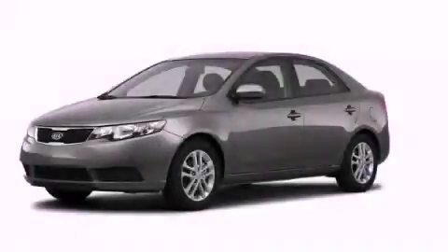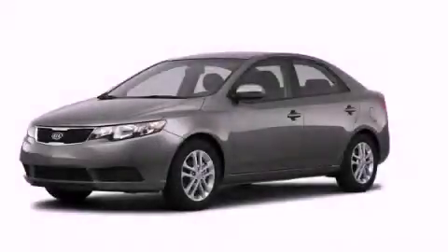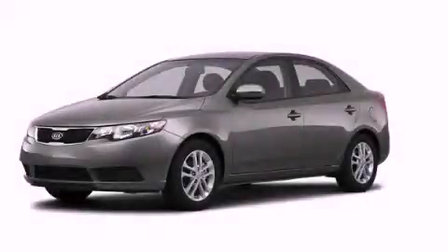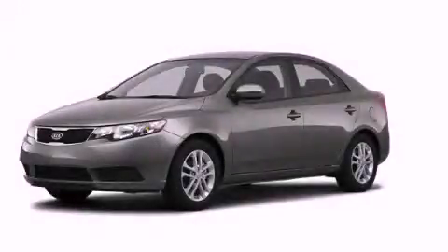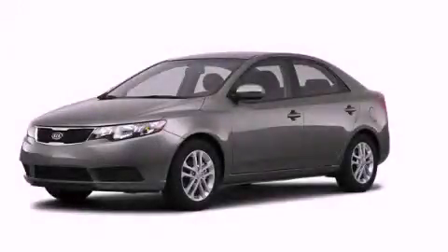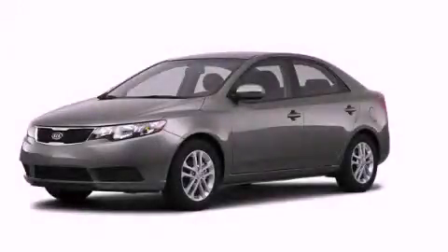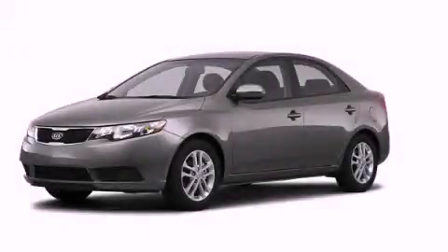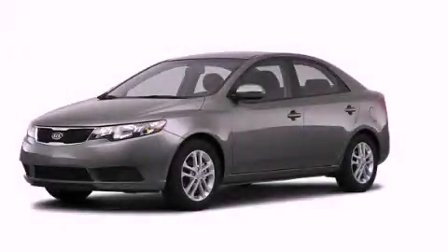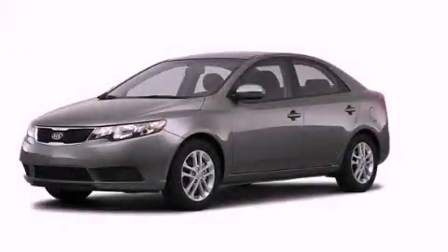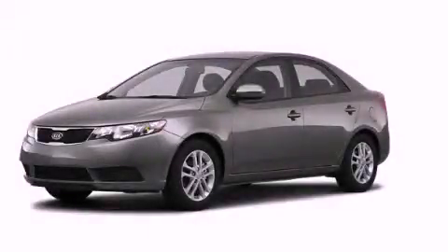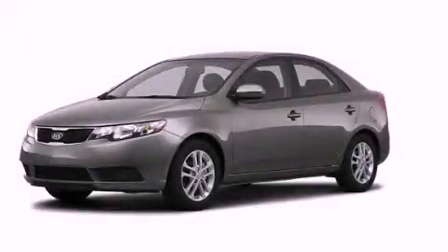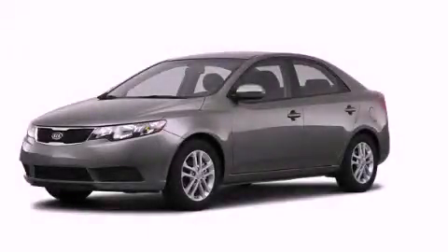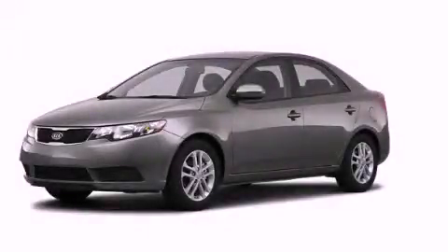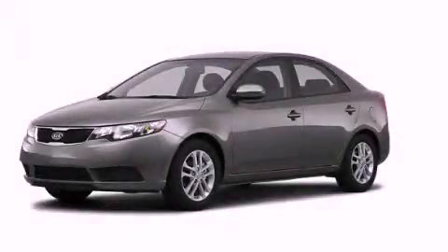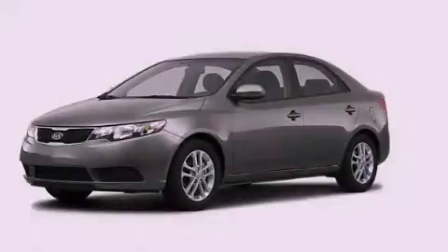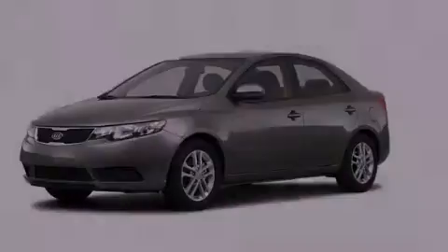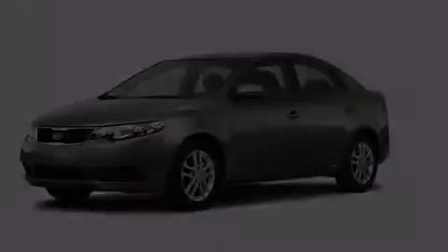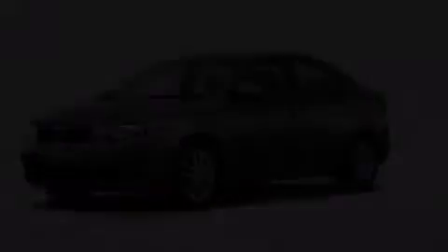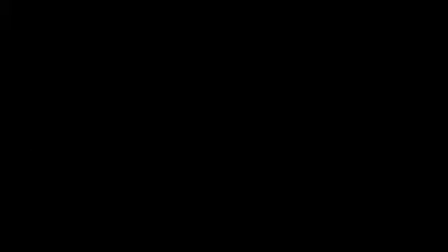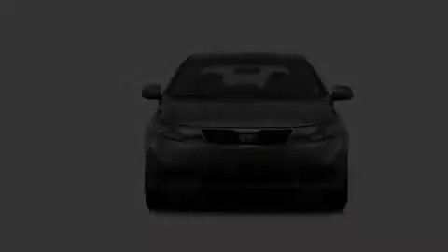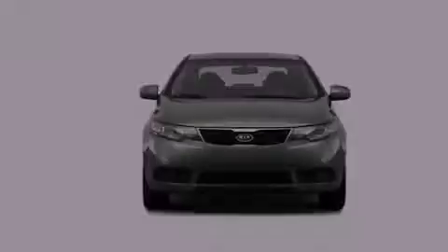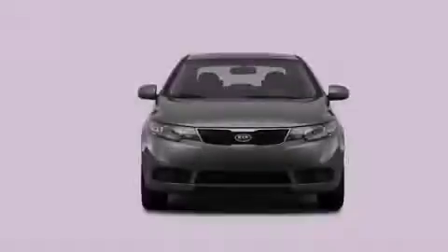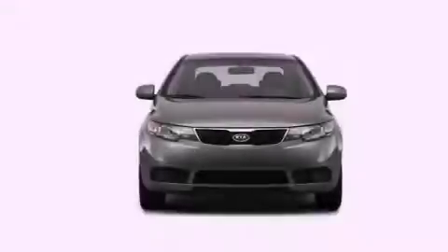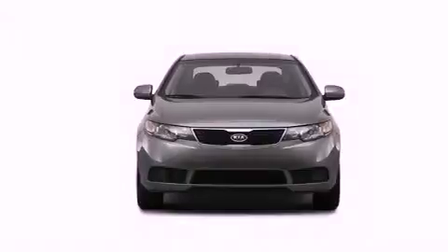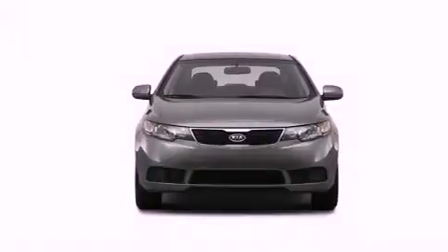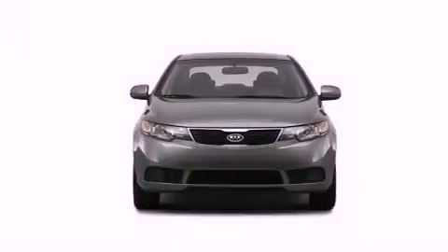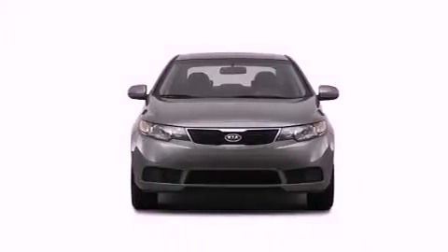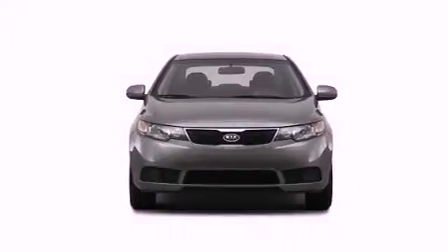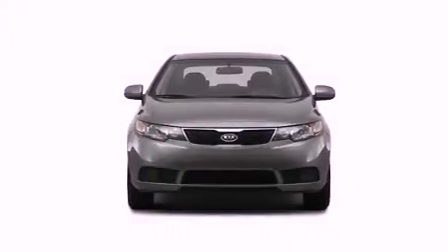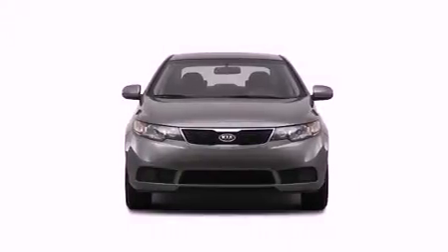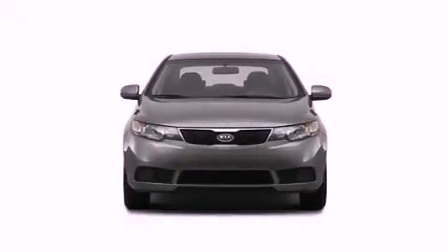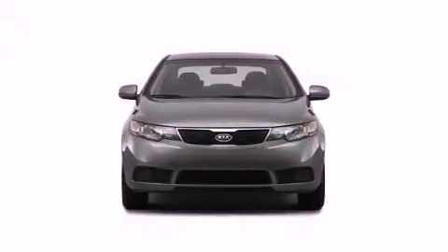This is a 2012 Kia Forte. All of the following features are included.